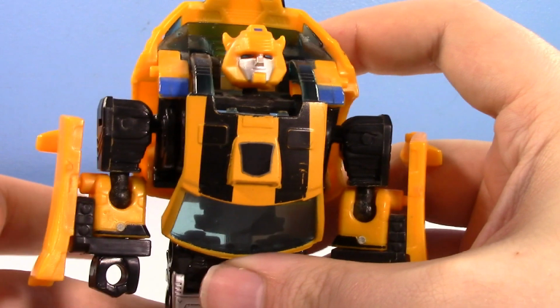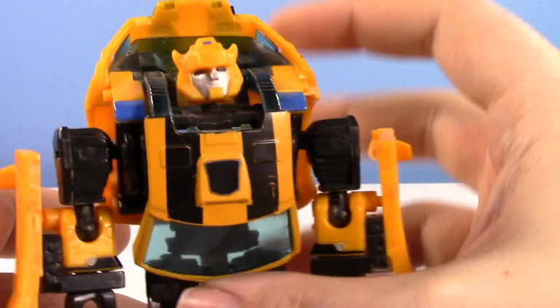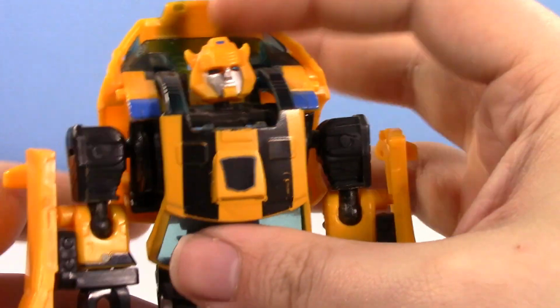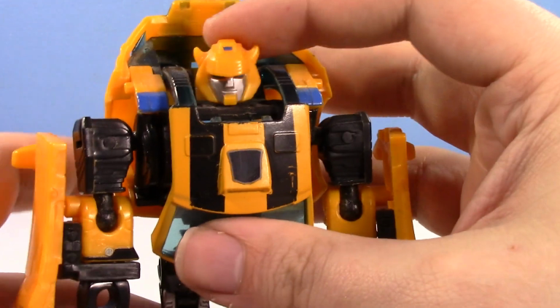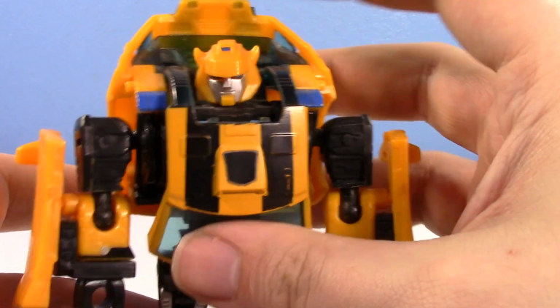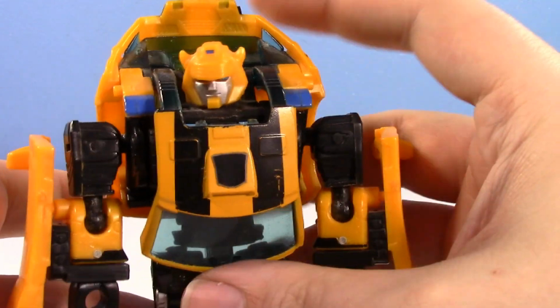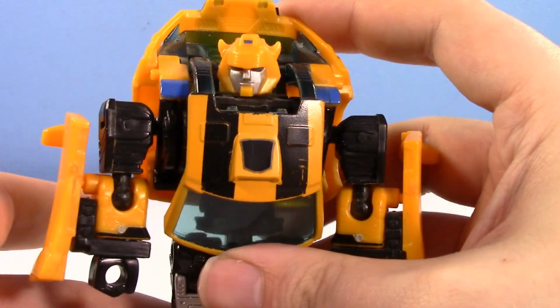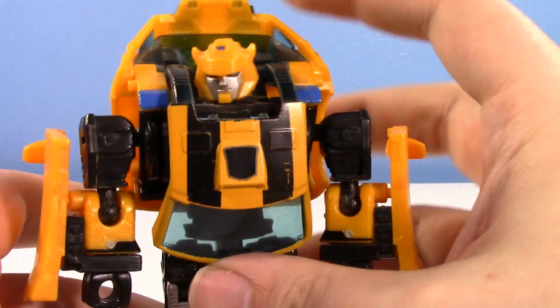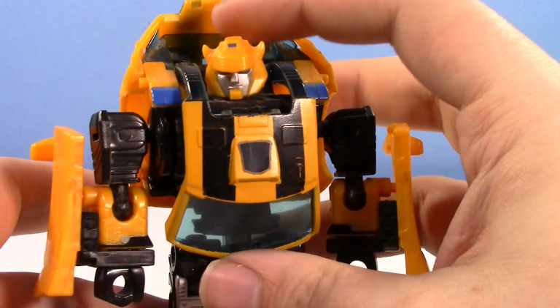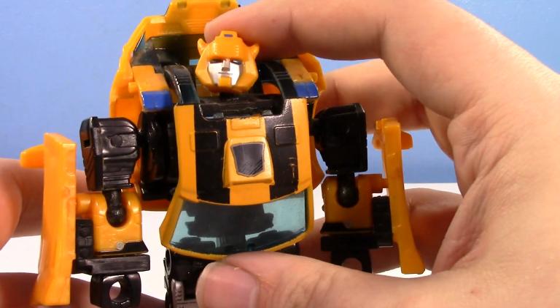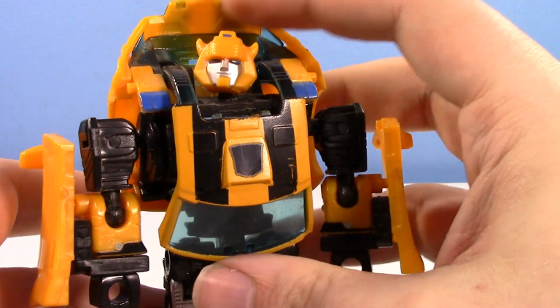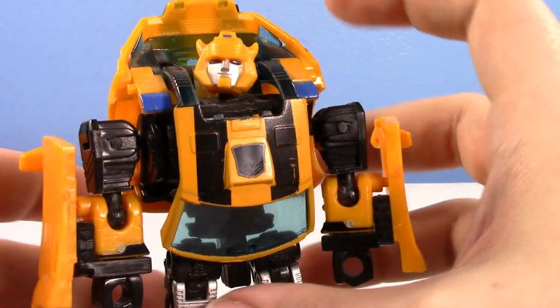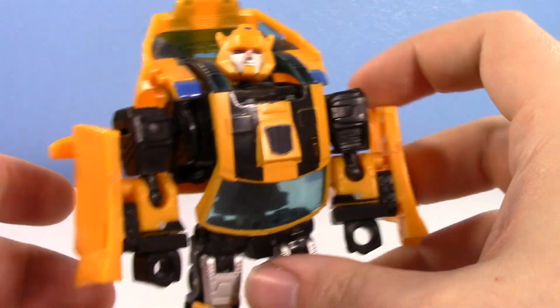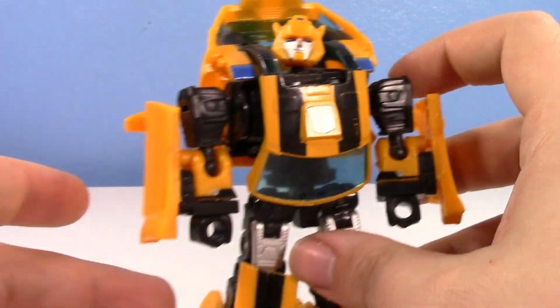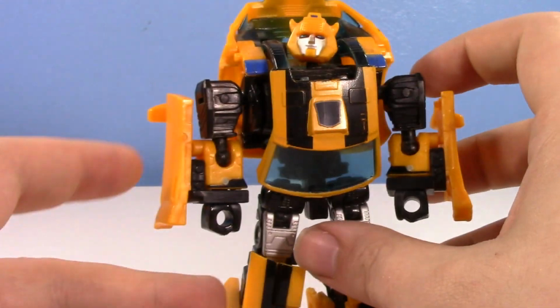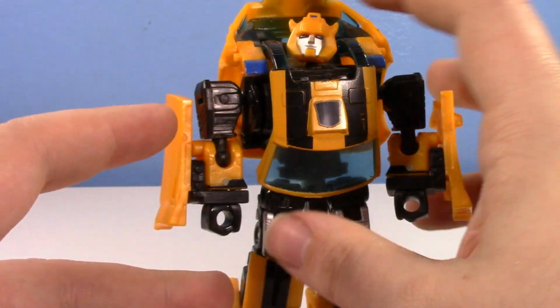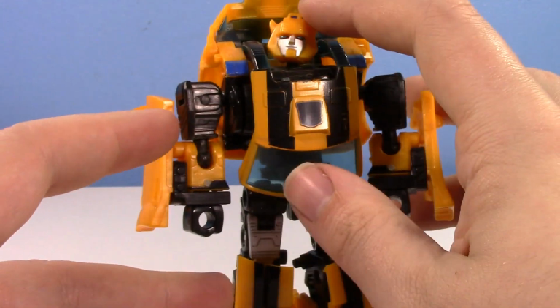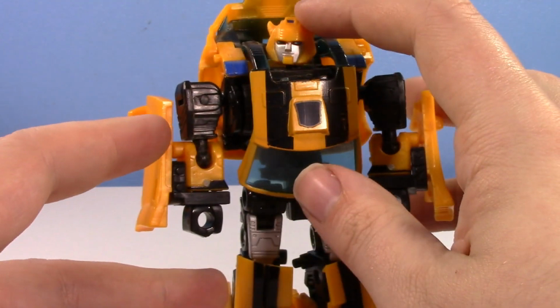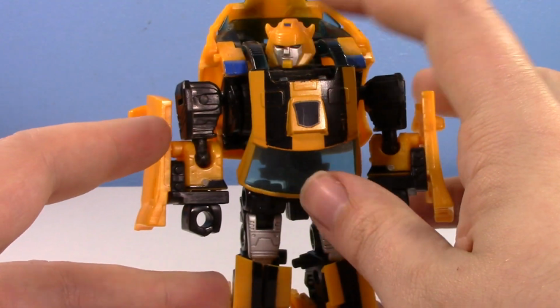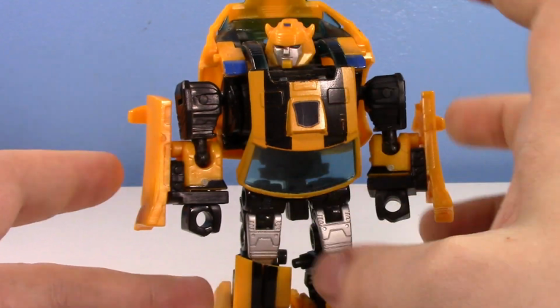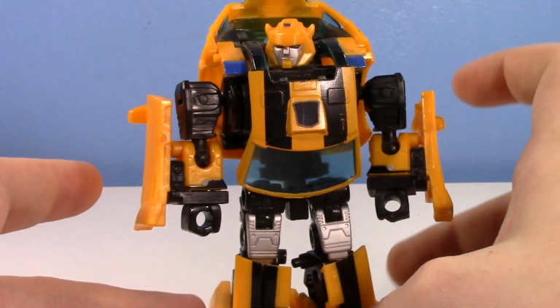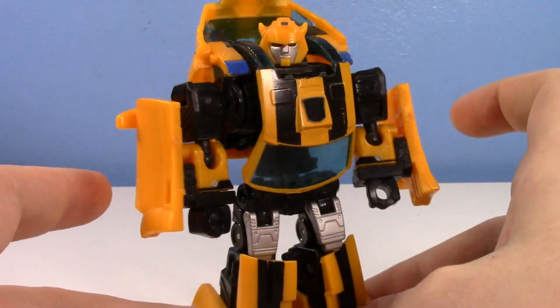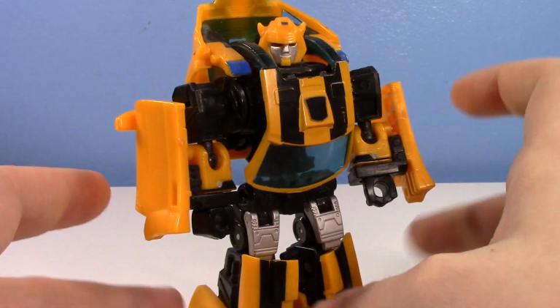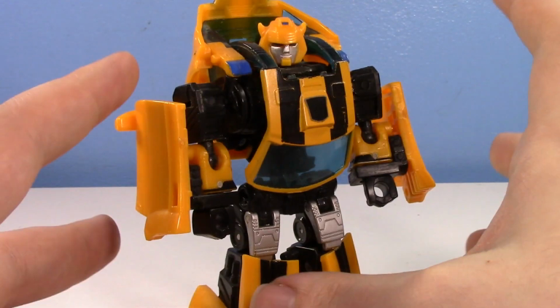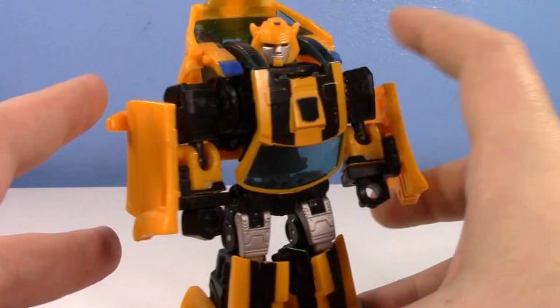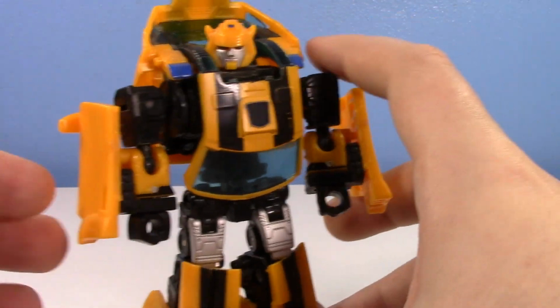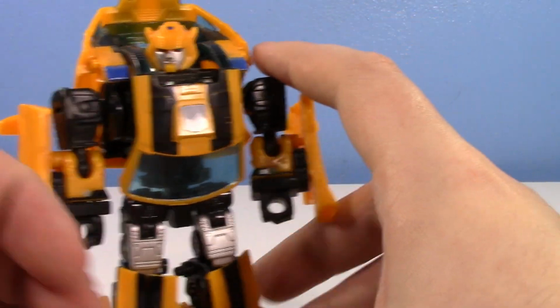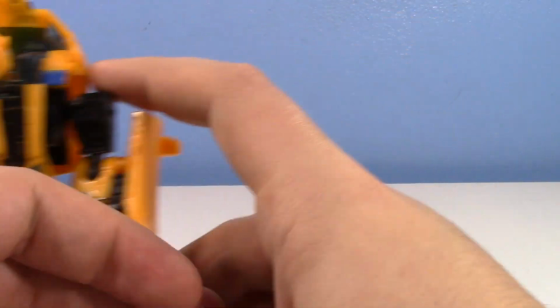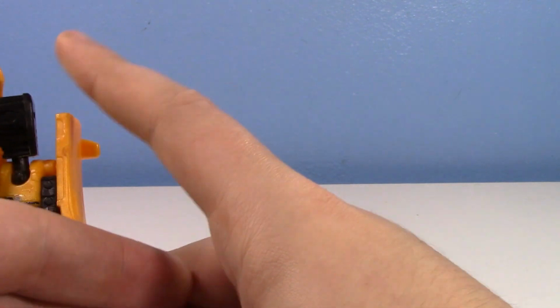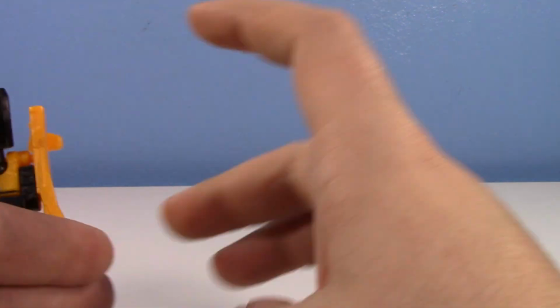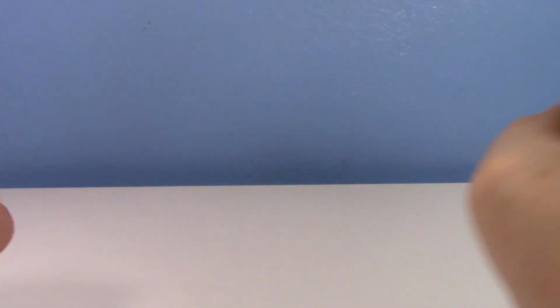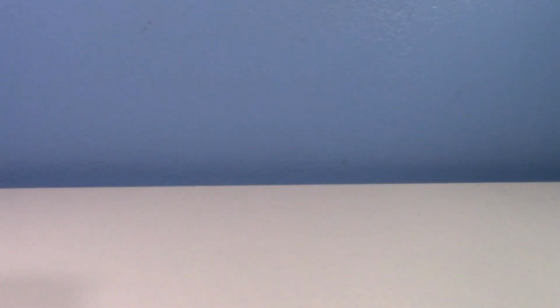Overall, he's just such a cool, fun figure. He's got a lot of character and charm.